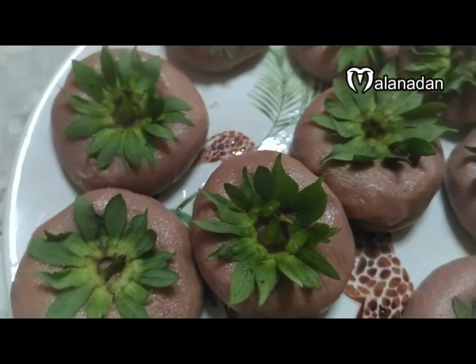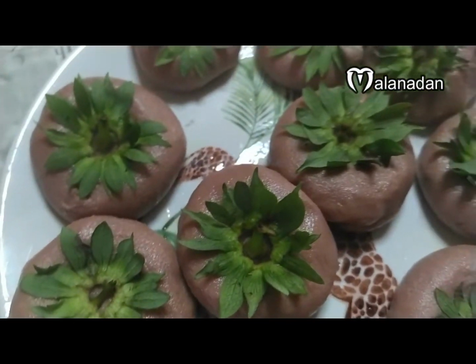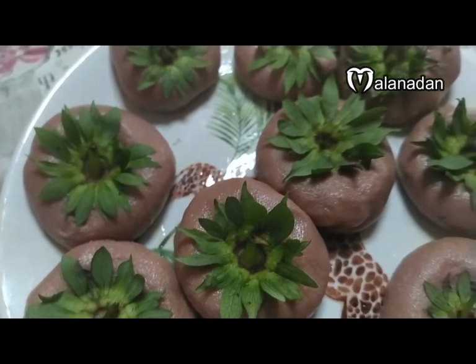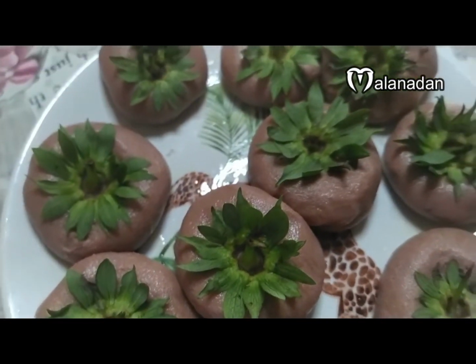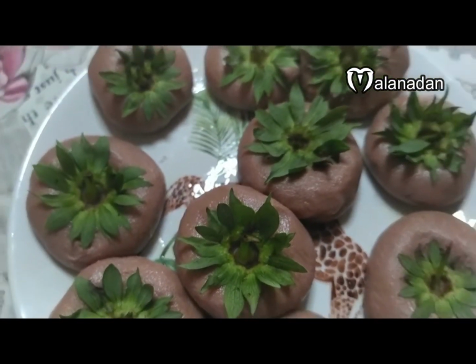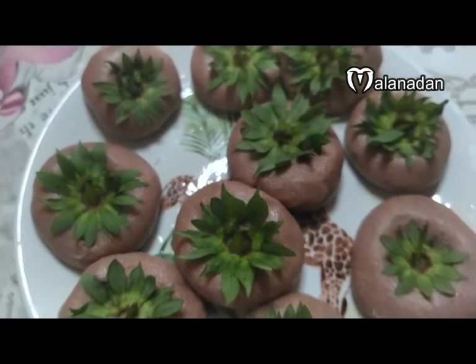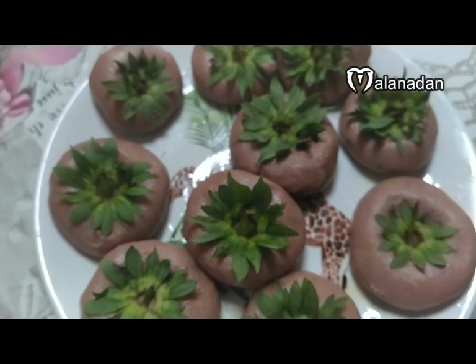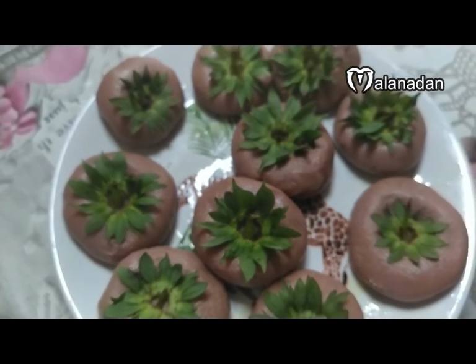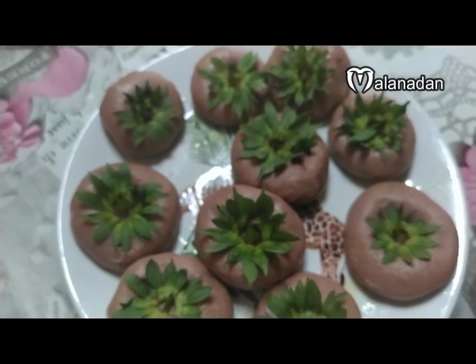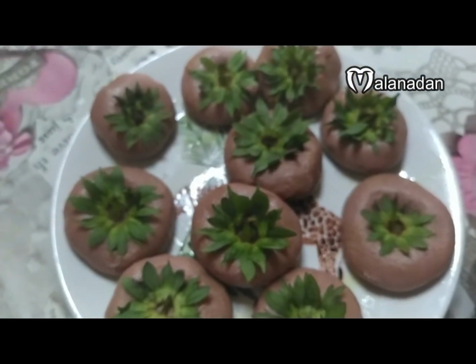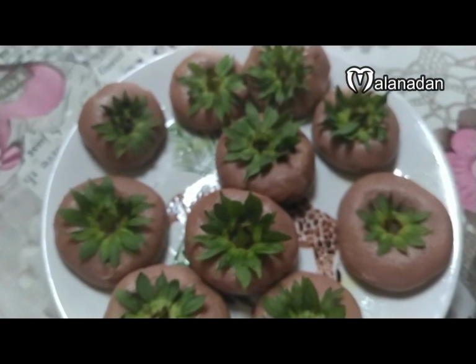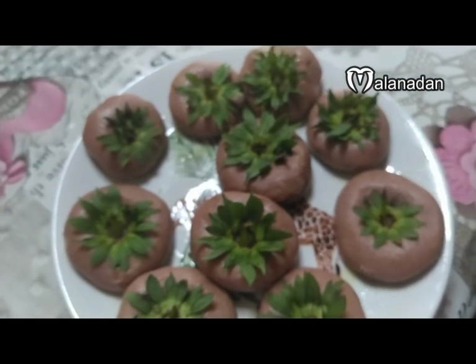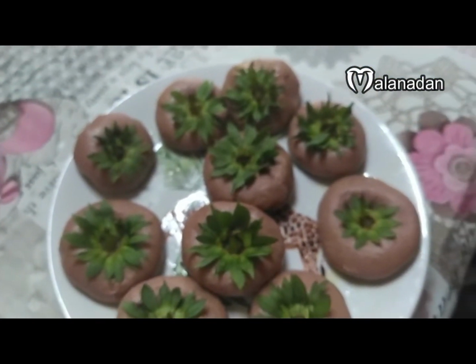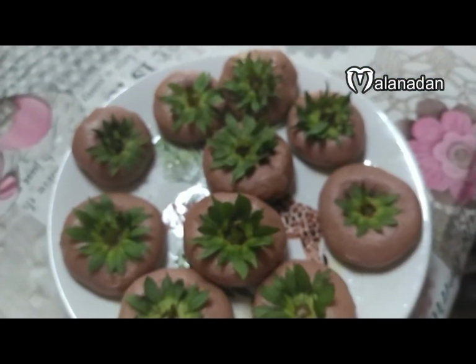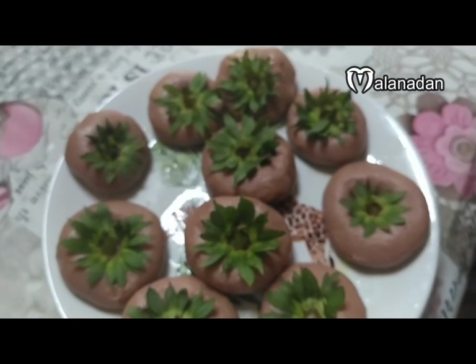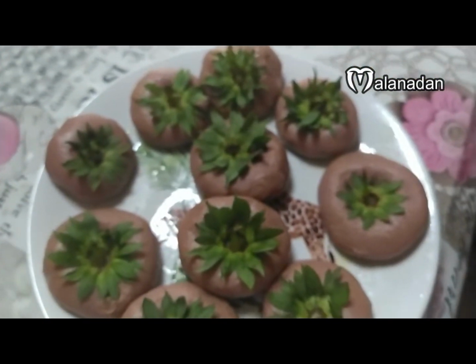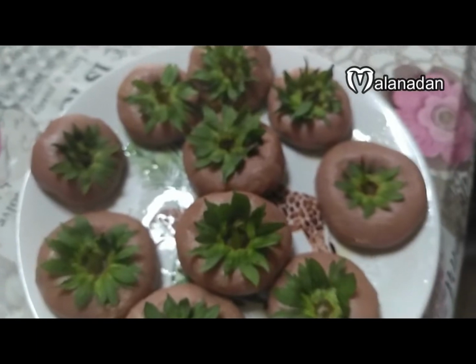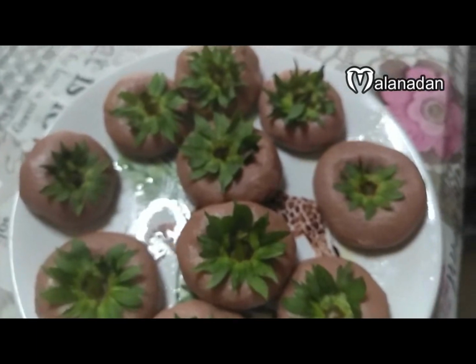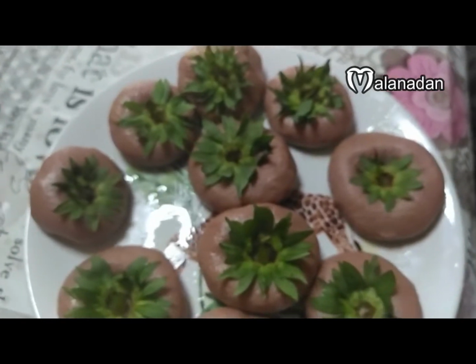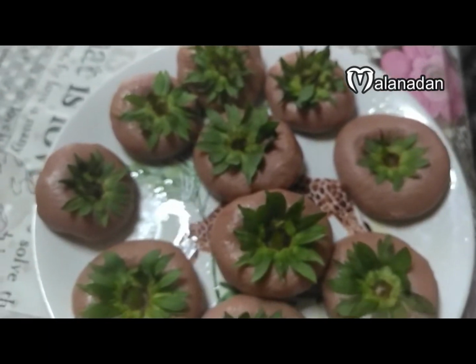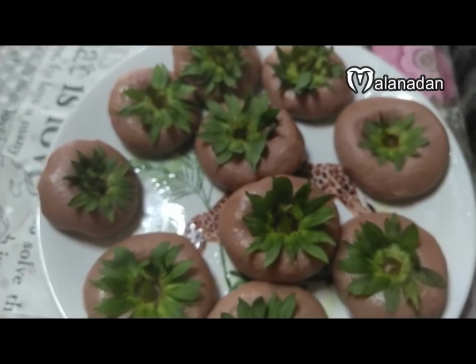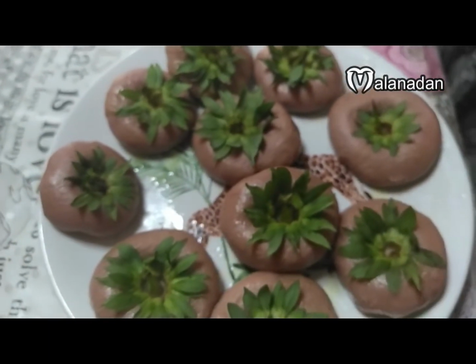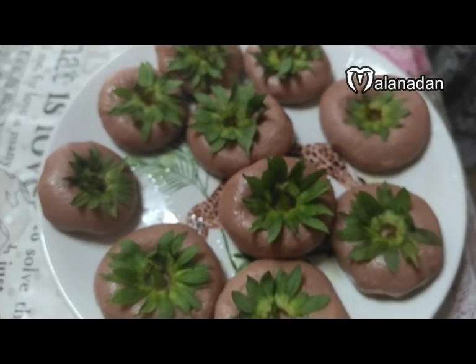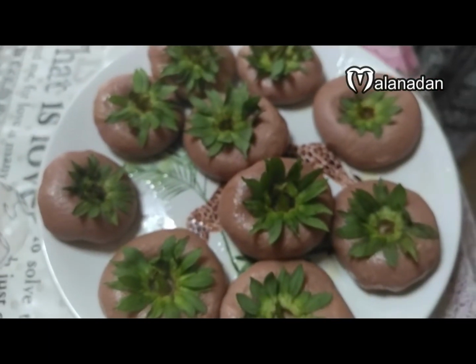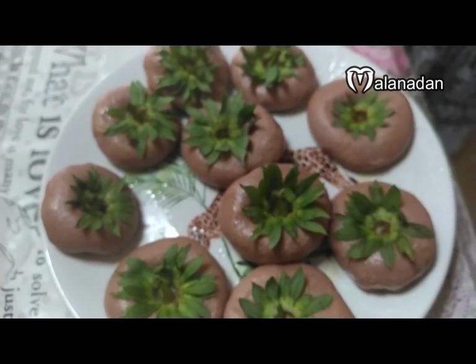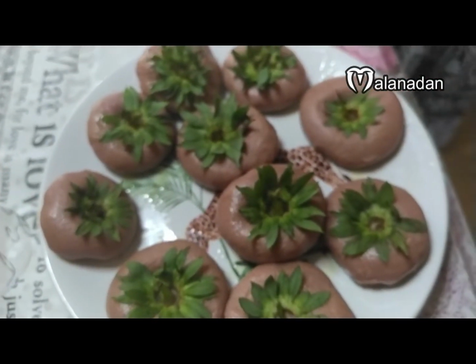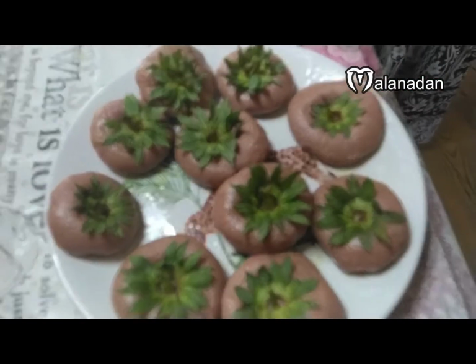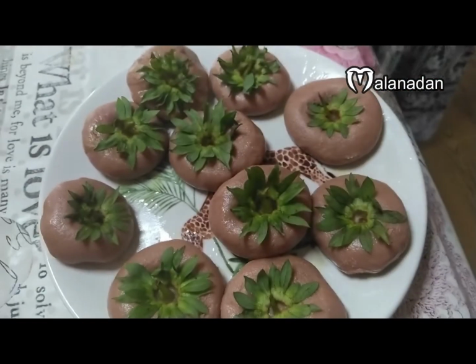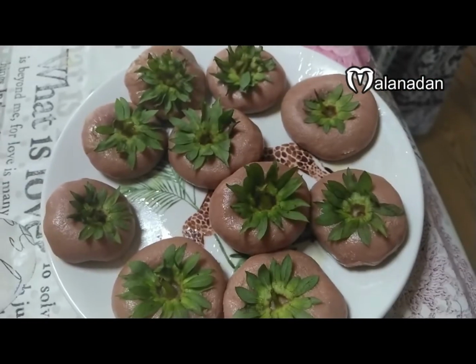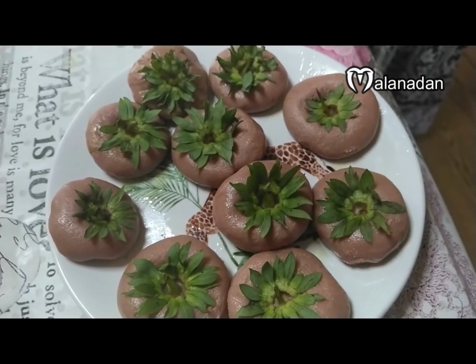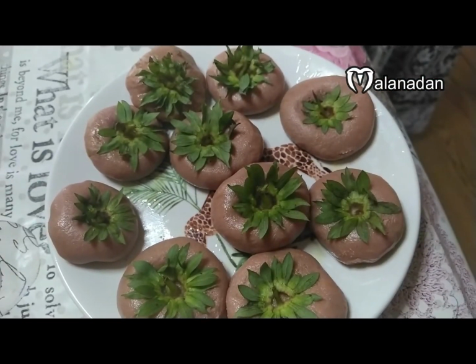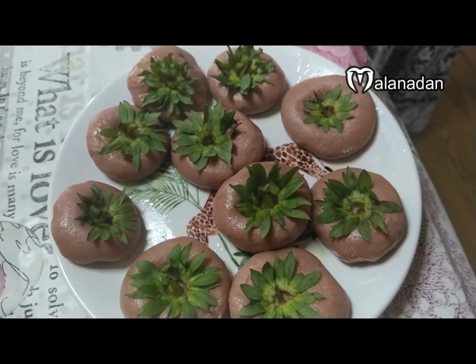It has a great taste for the food. It's a good taste. It has a great taste and a good taste. It's the best.